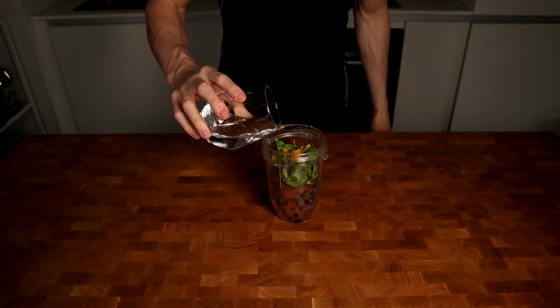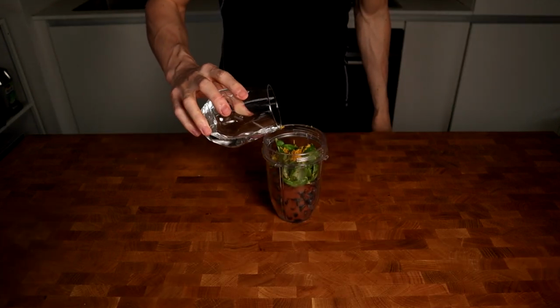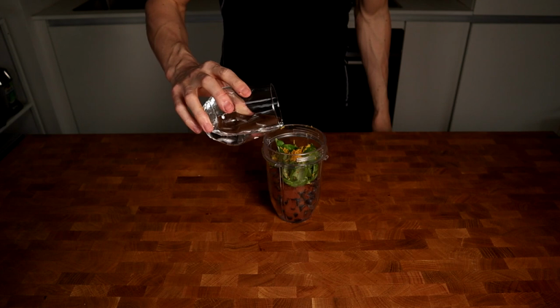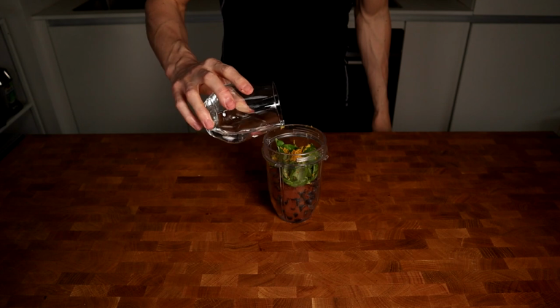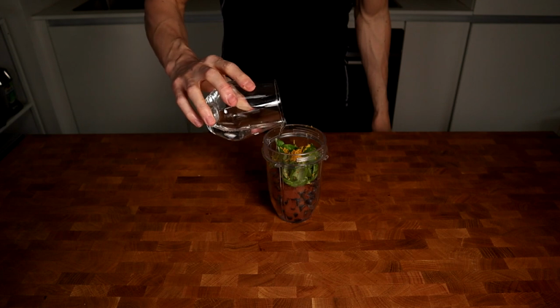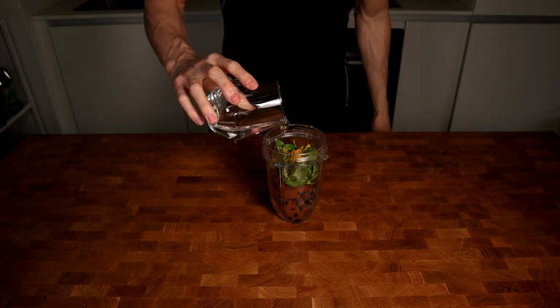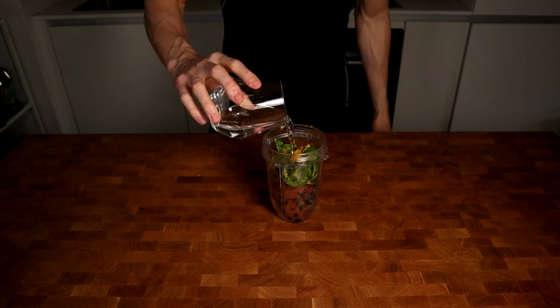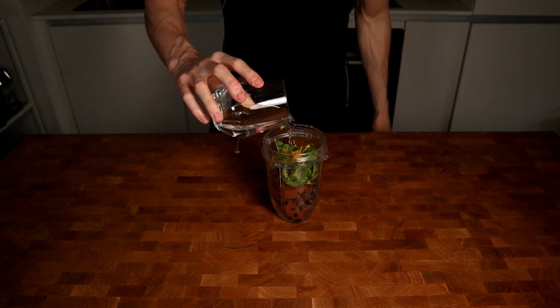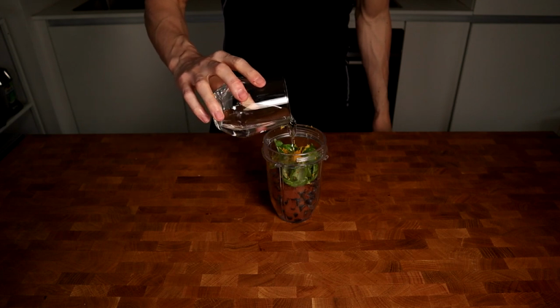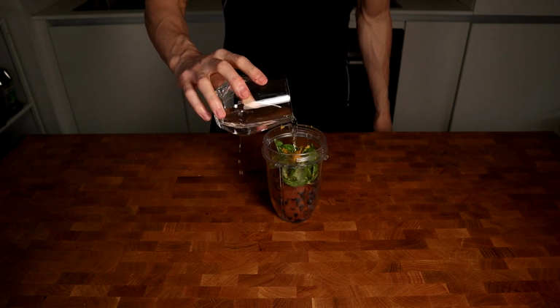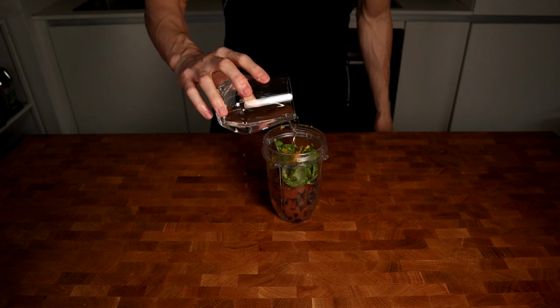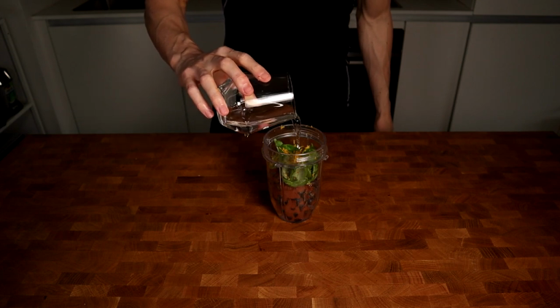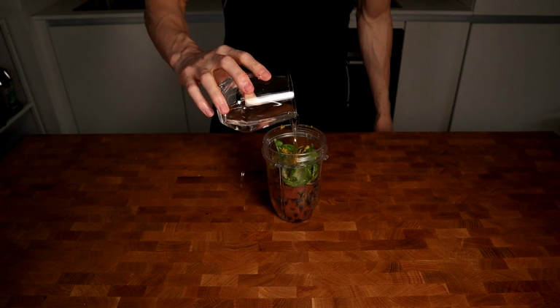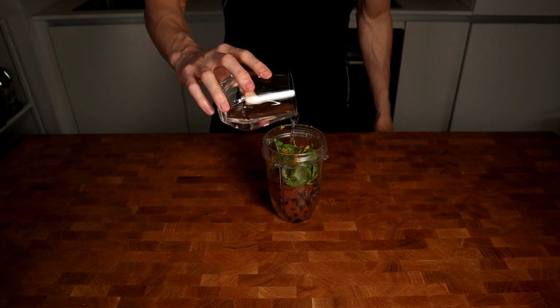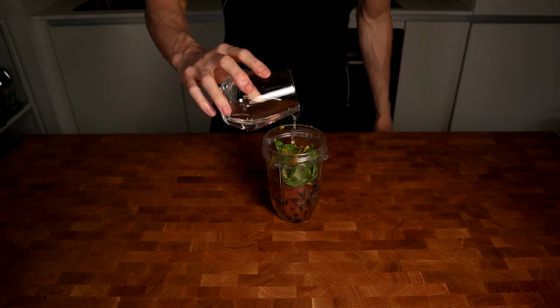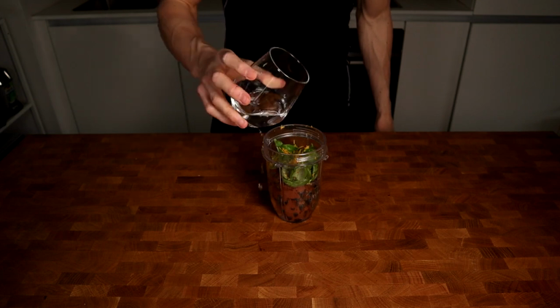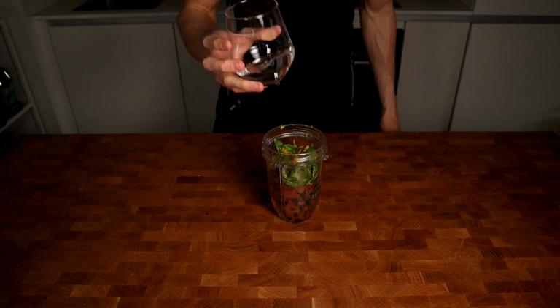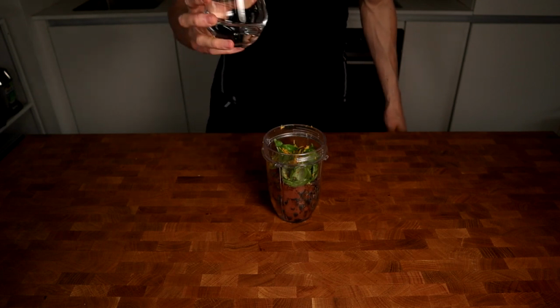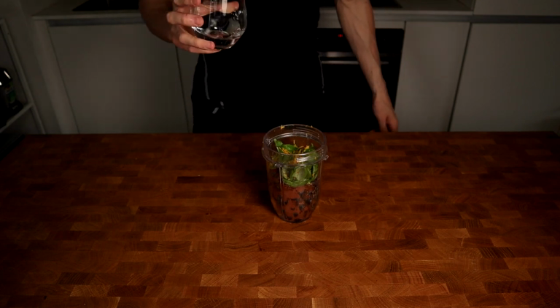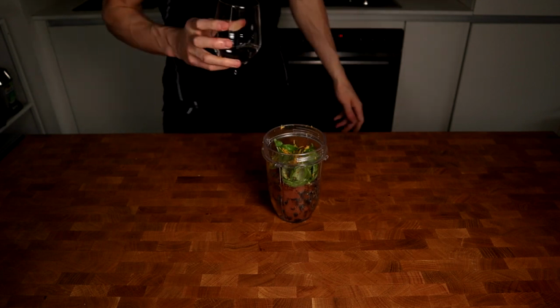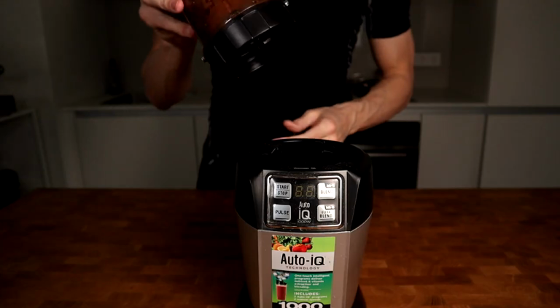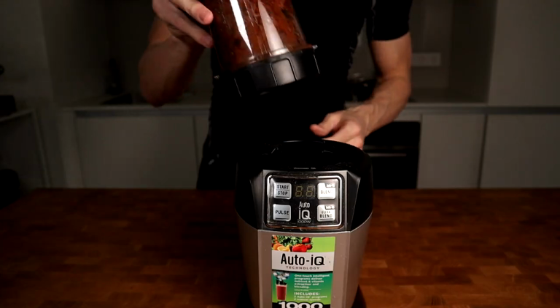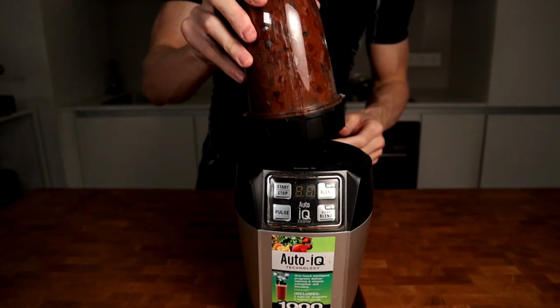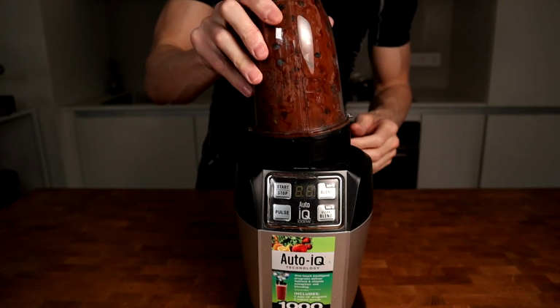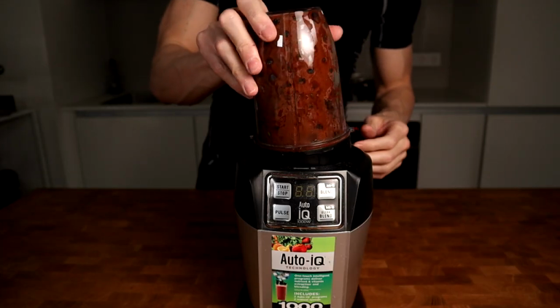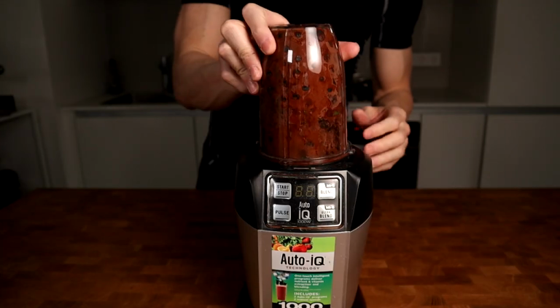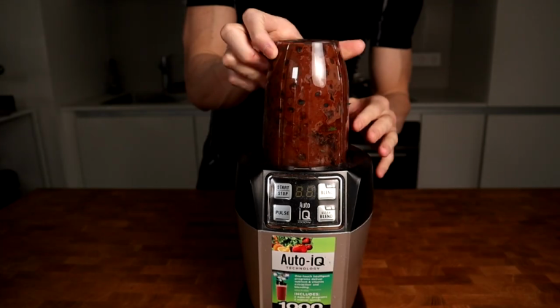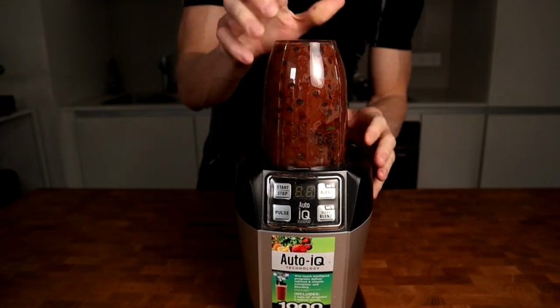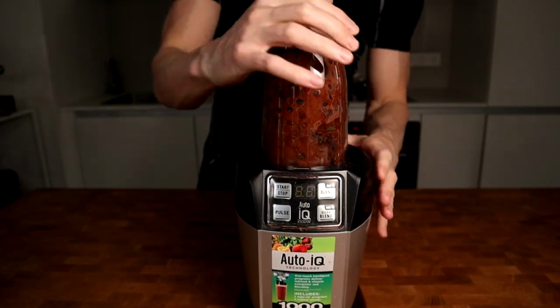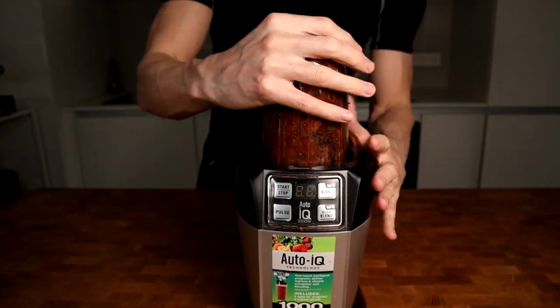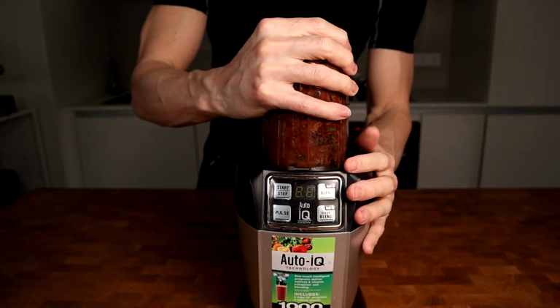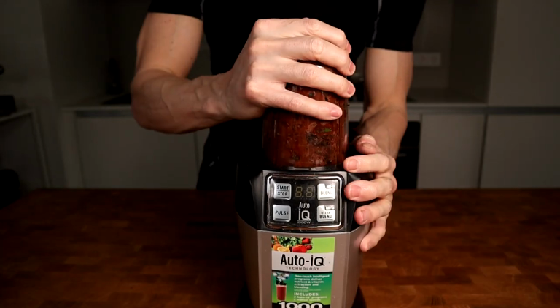Remember that lemon juice gives acidity and the zest gives flavor. Add a little touch of water and blend it for a few seconds. This will become a really thick jelly.